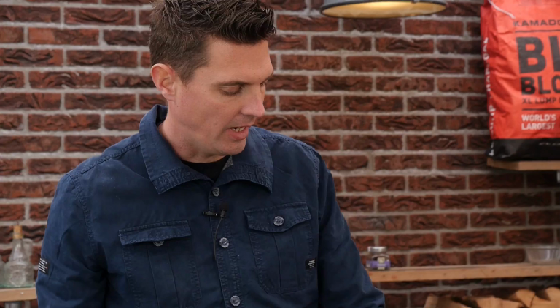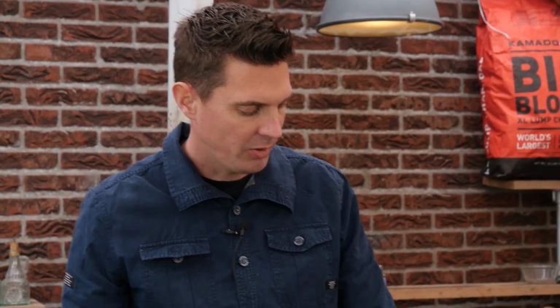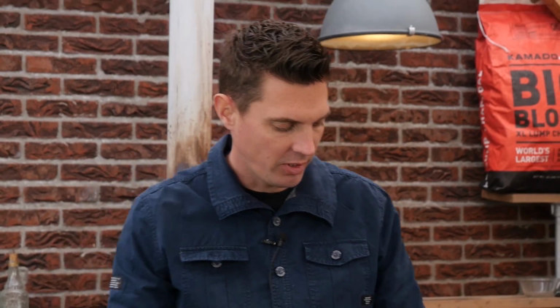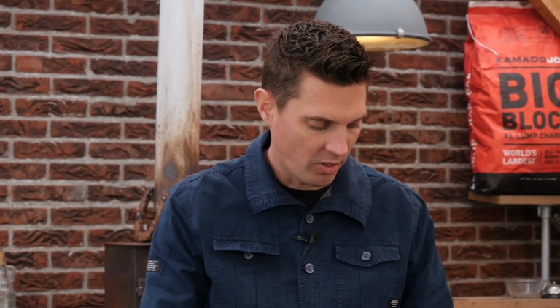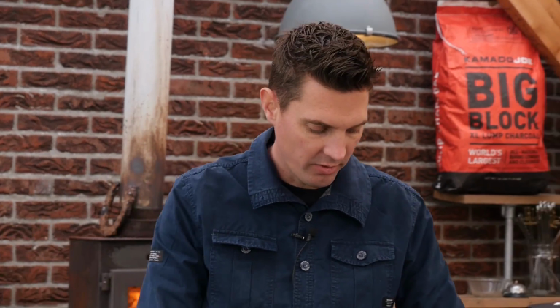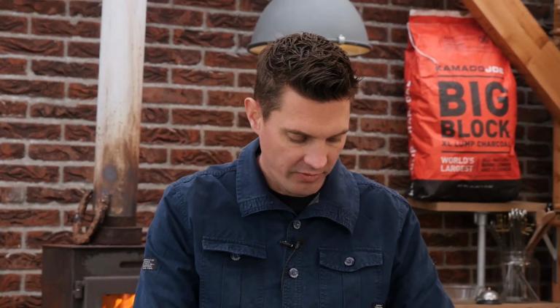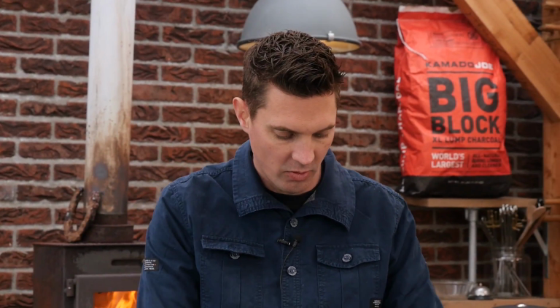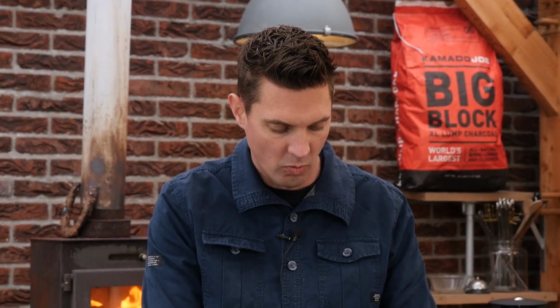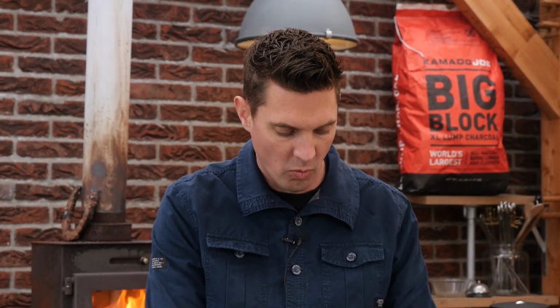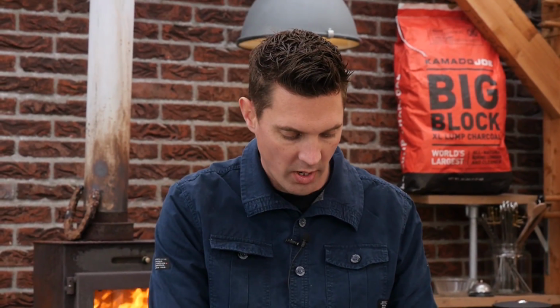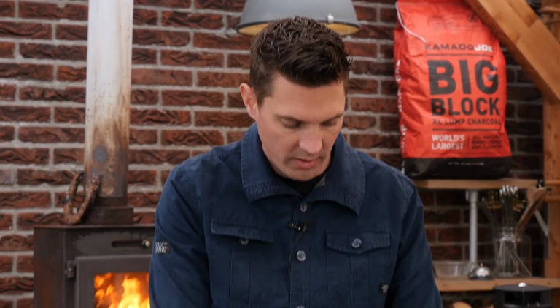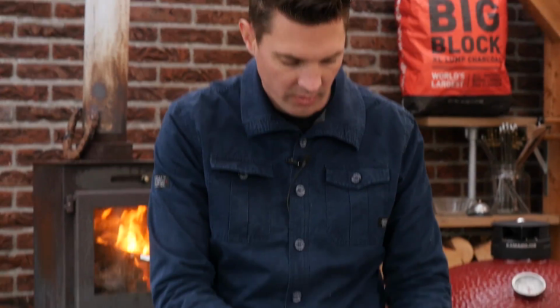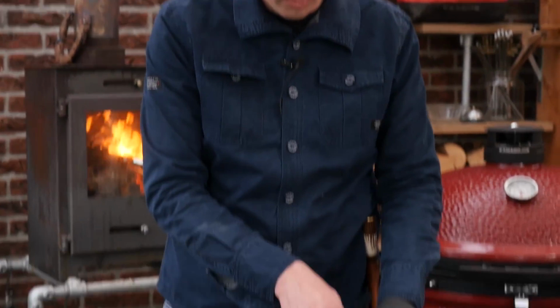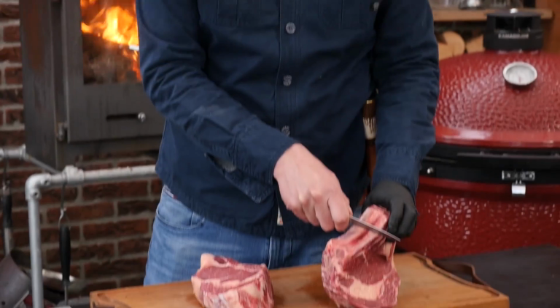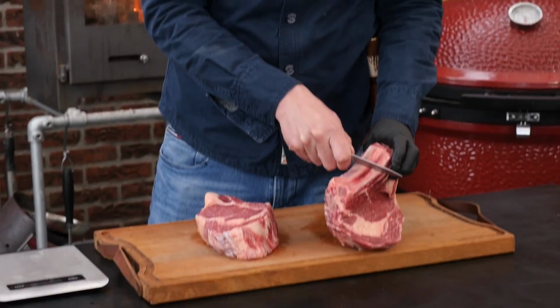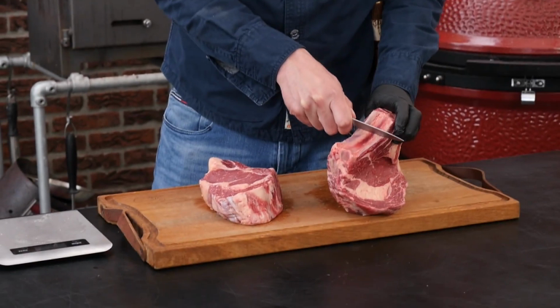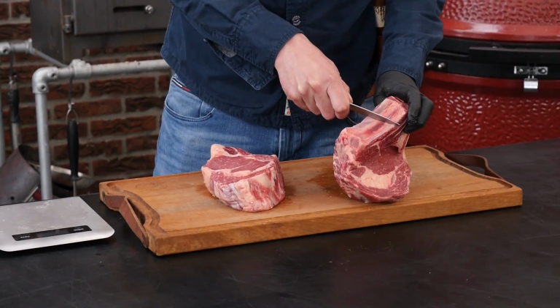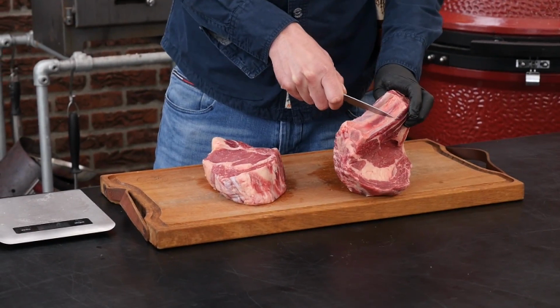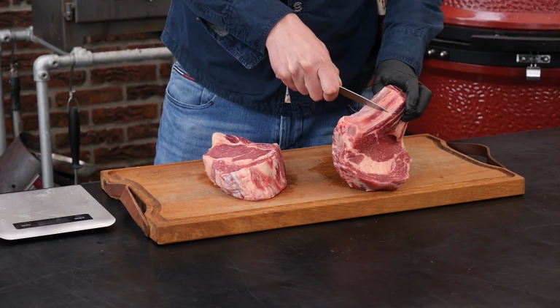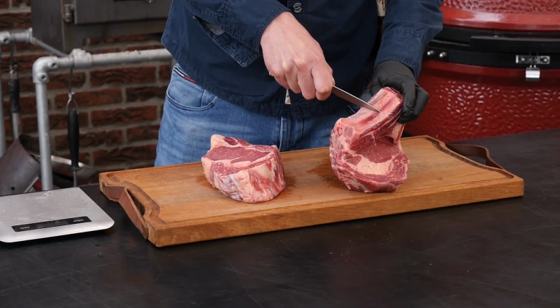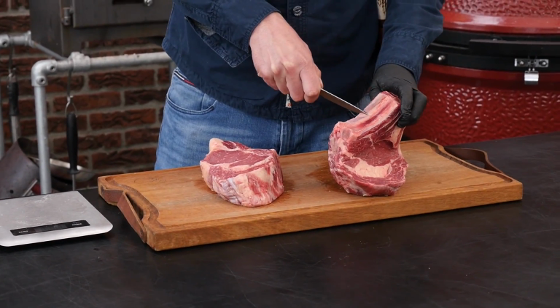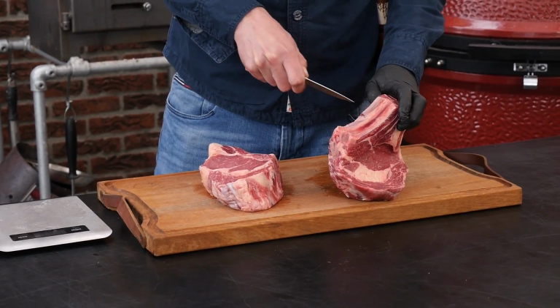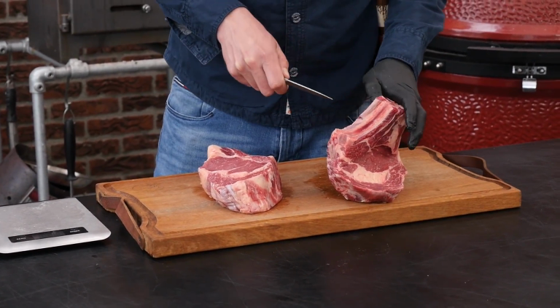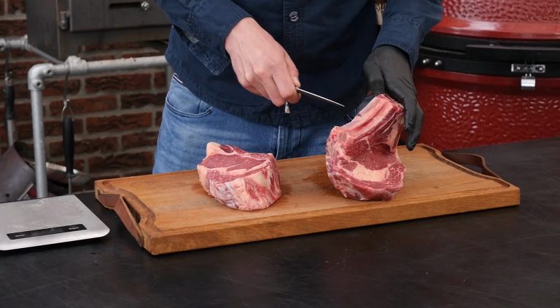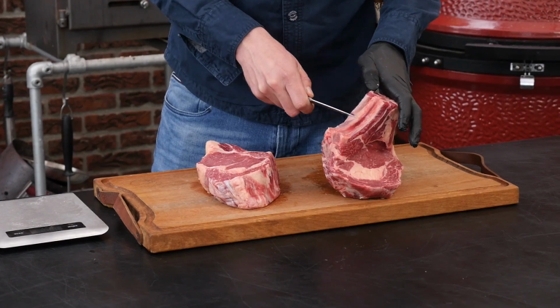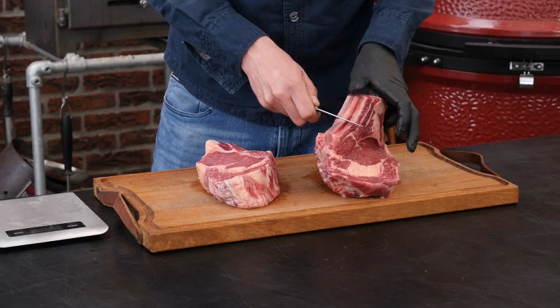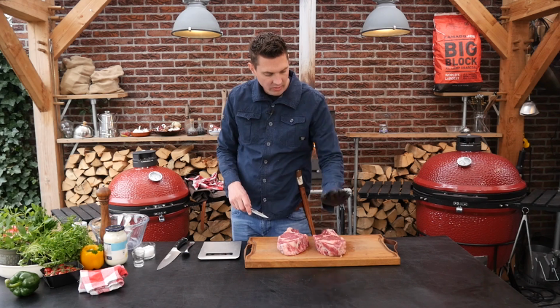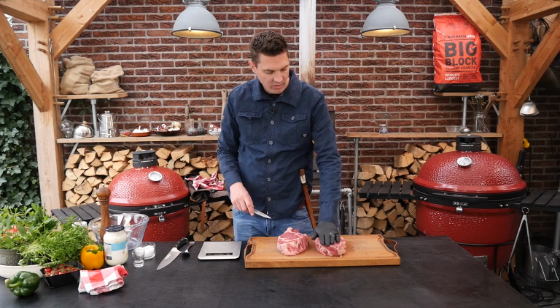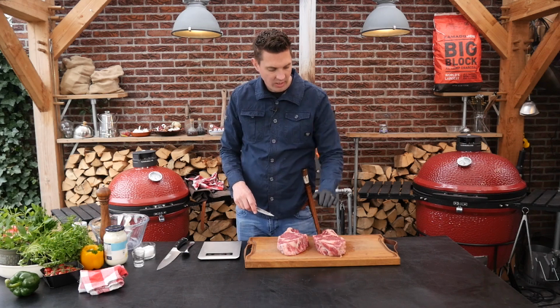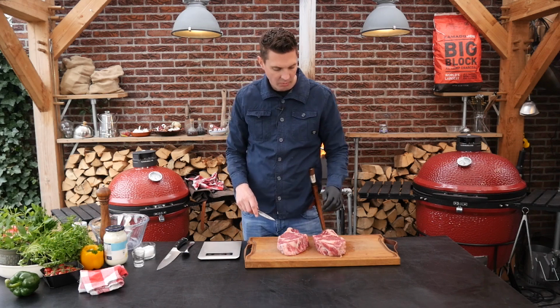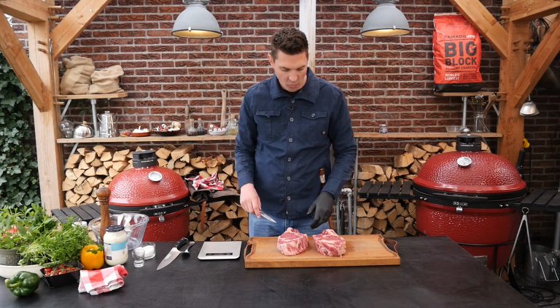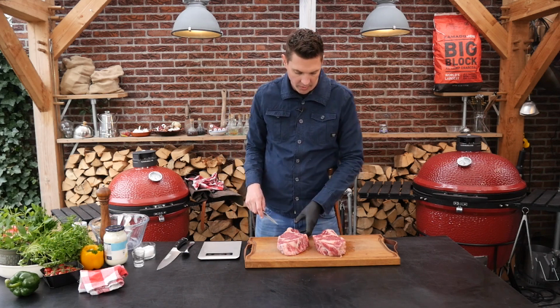I'm gonna carve one once over the bone. This is steak number one.